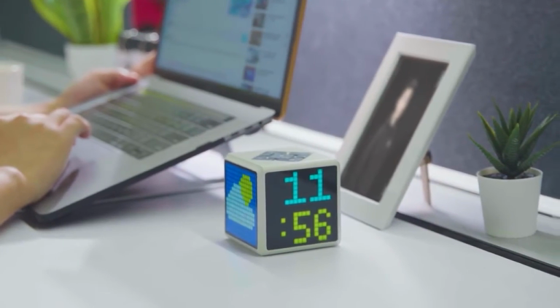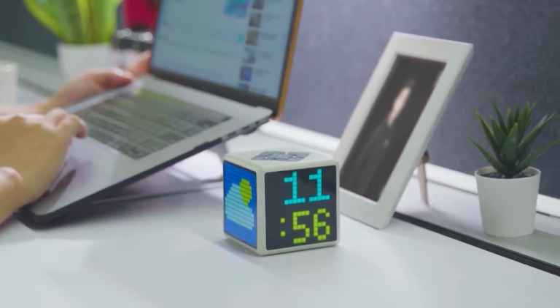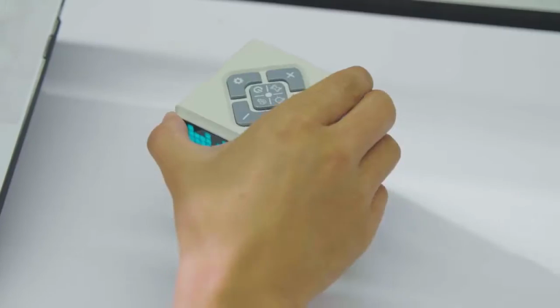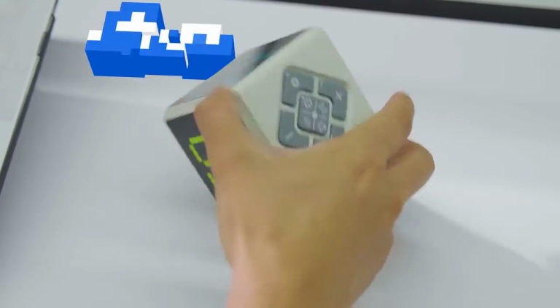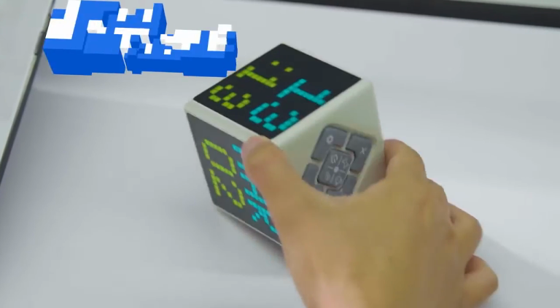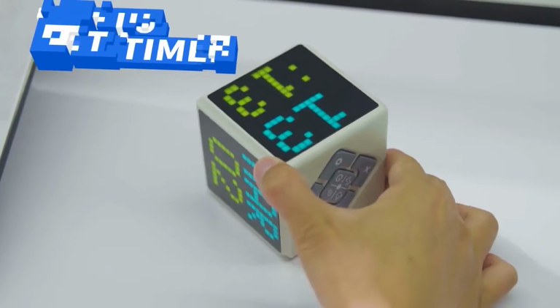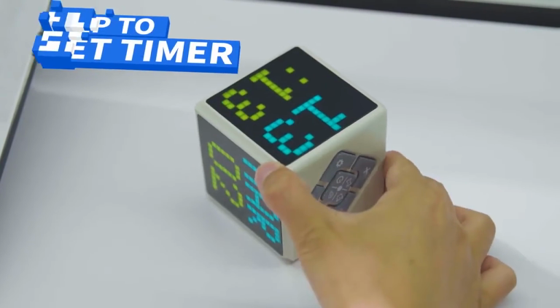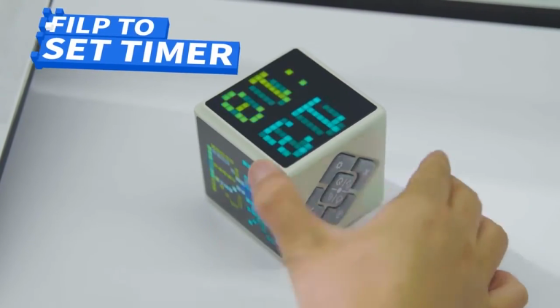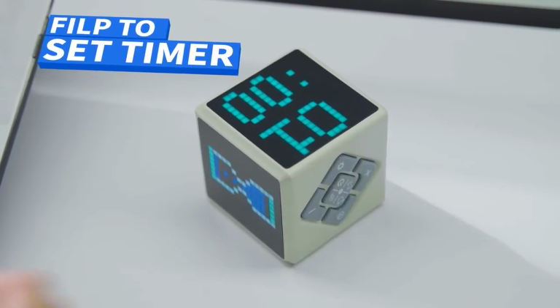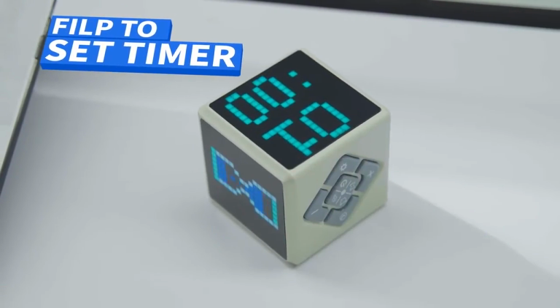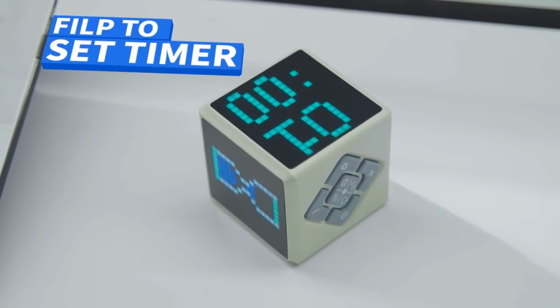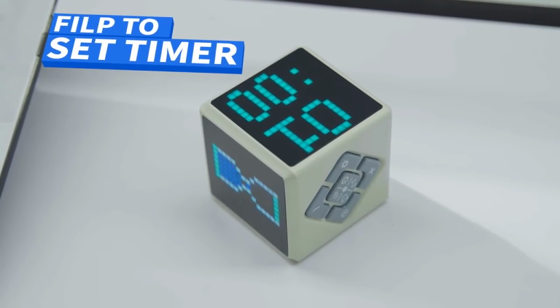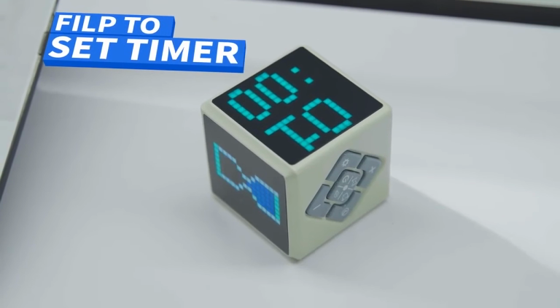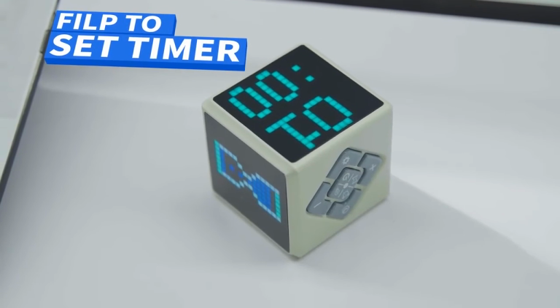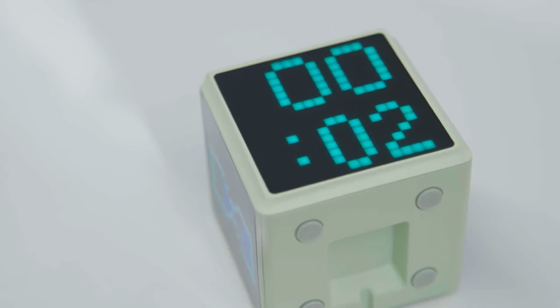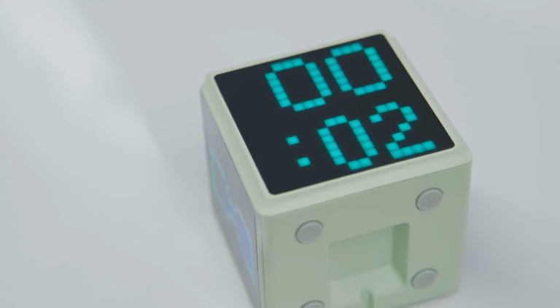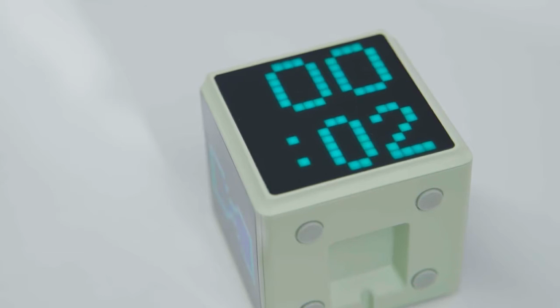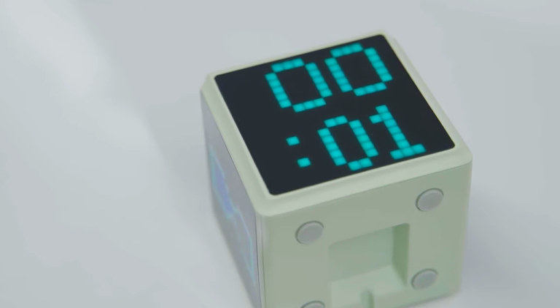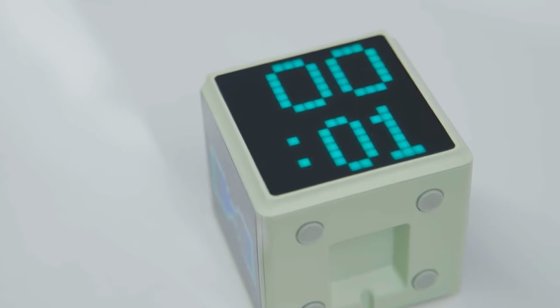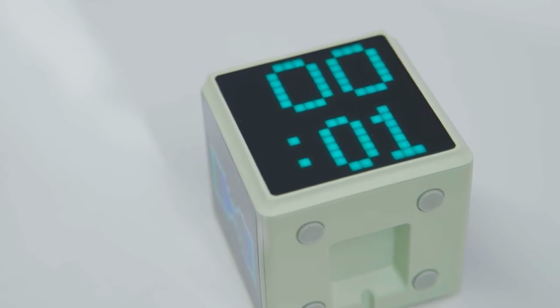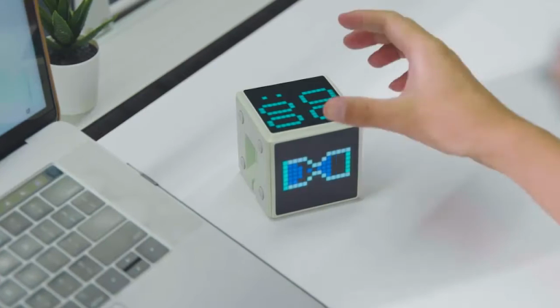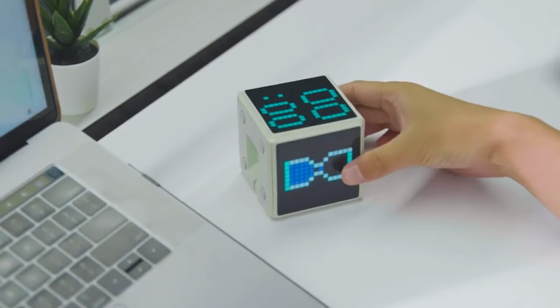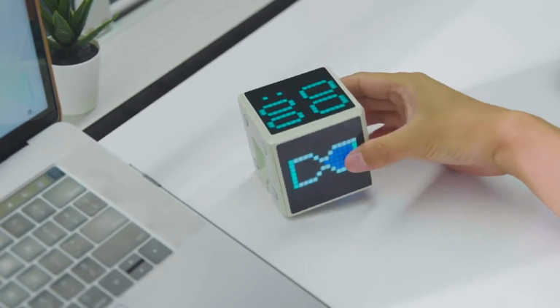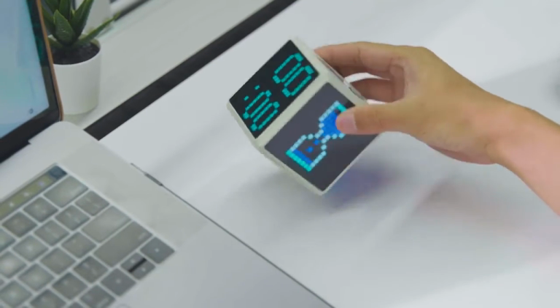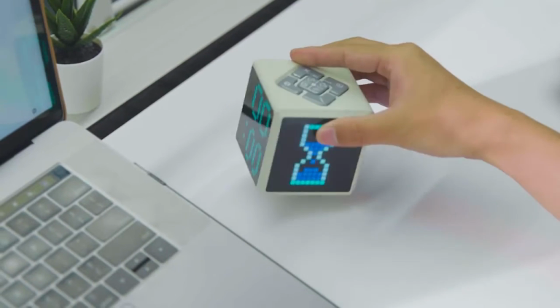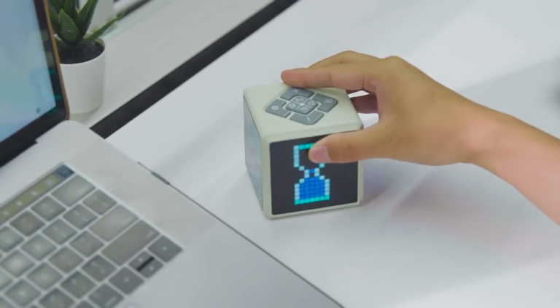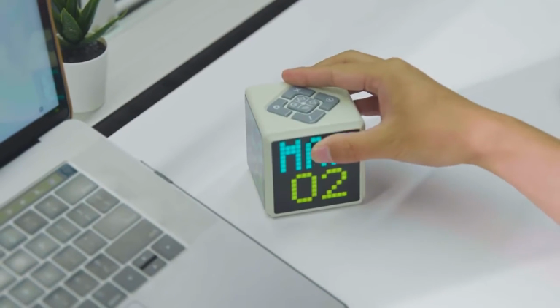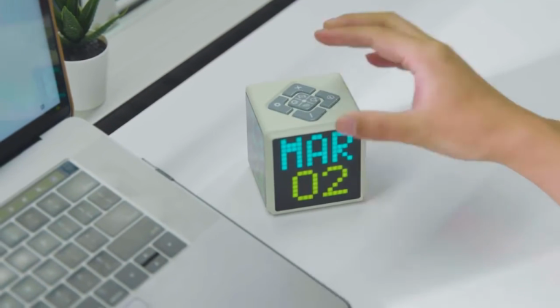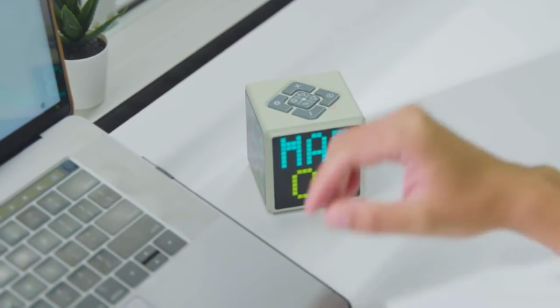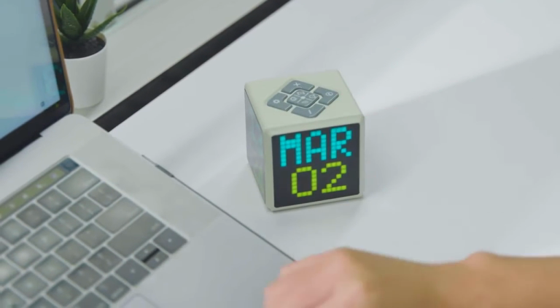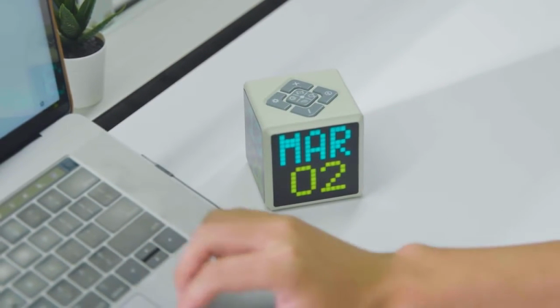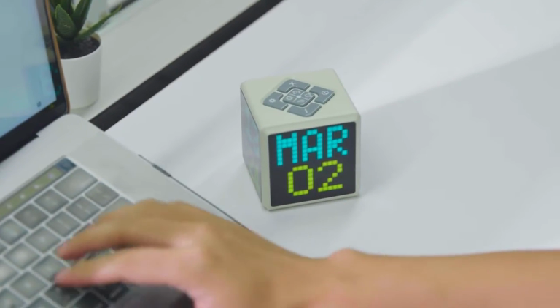Say goodbye to complicated setup. Pixel Time acts like a real hourglass — one easy flip to start the clock.